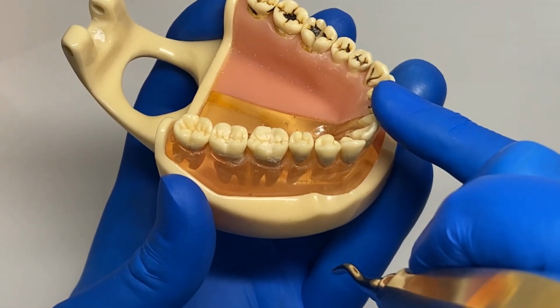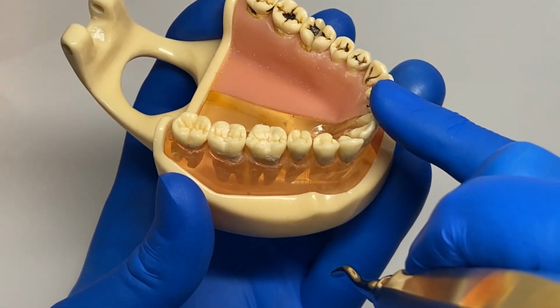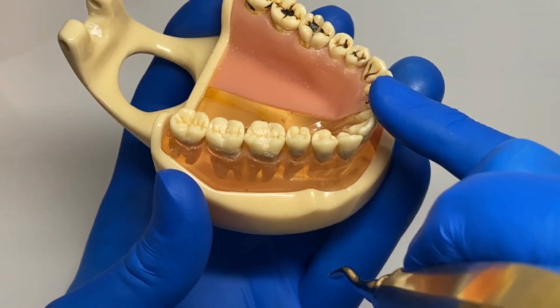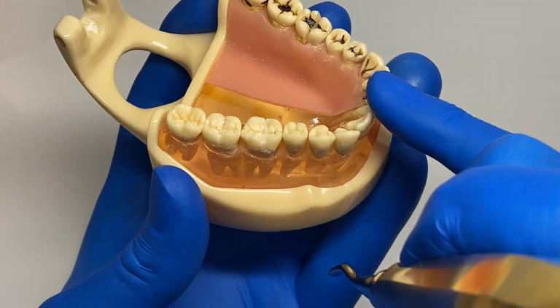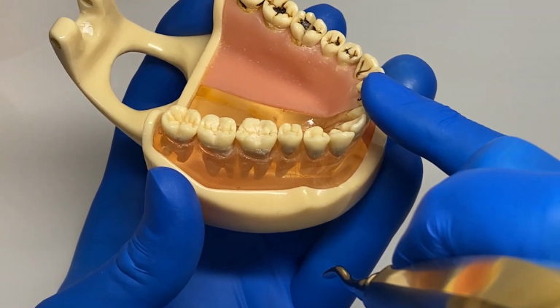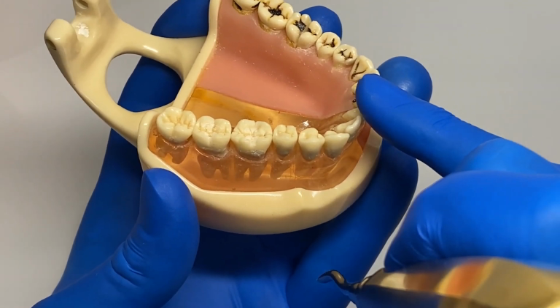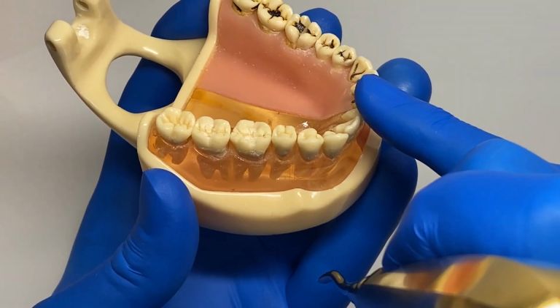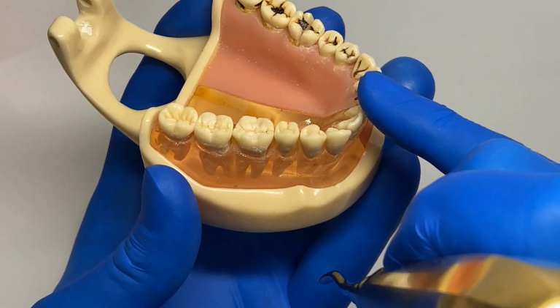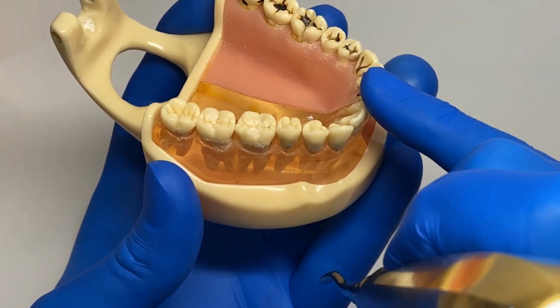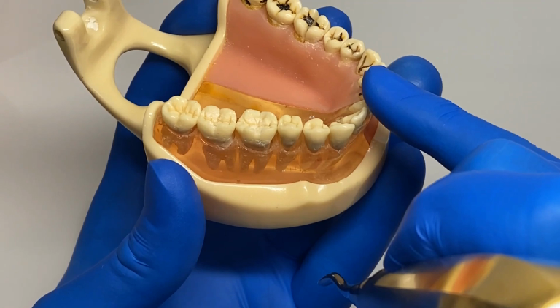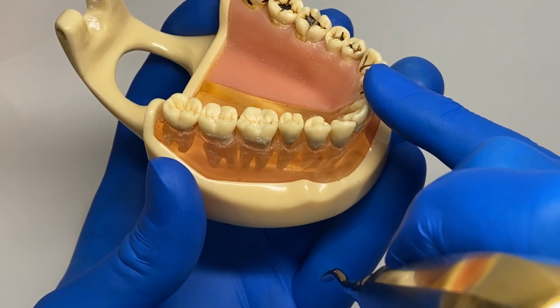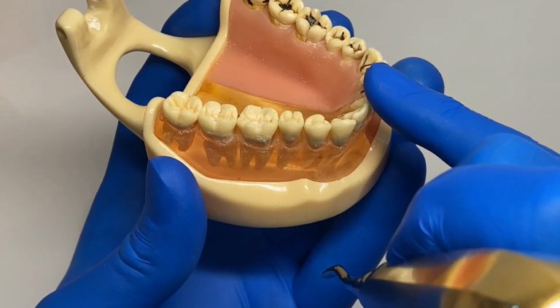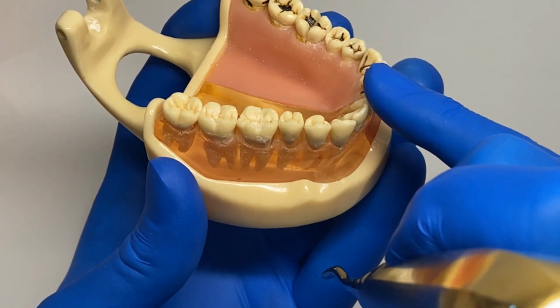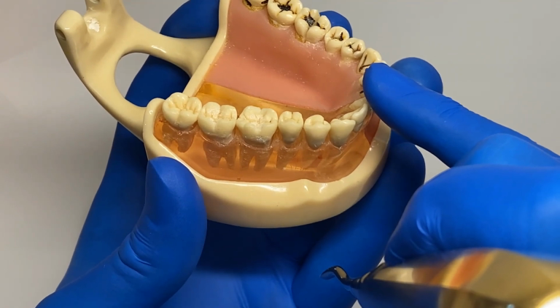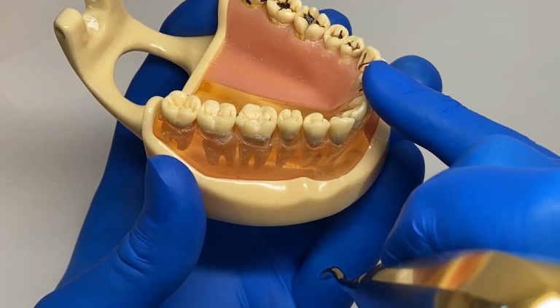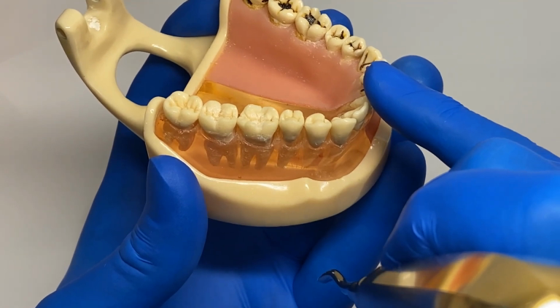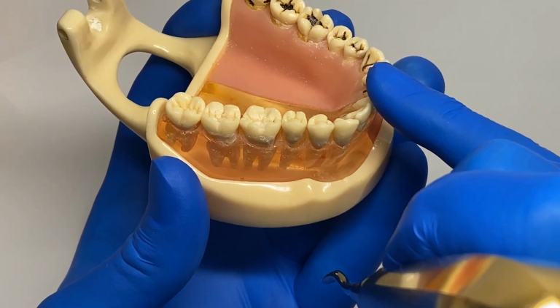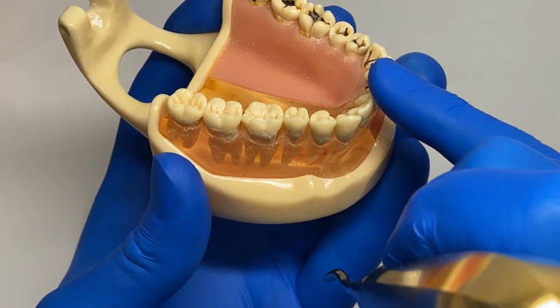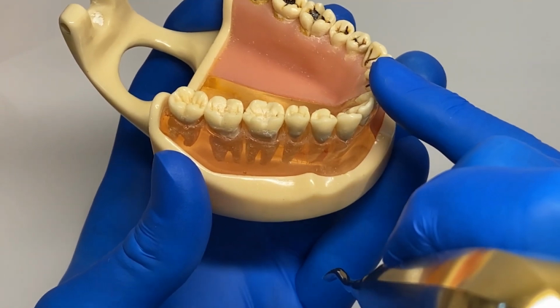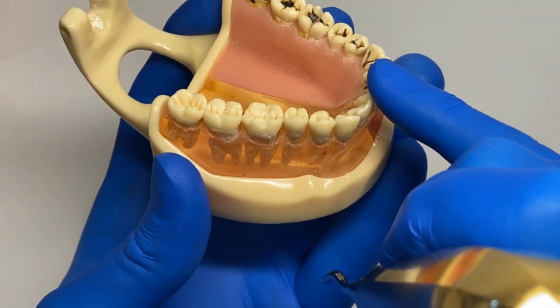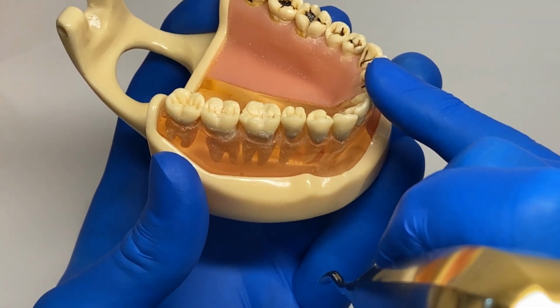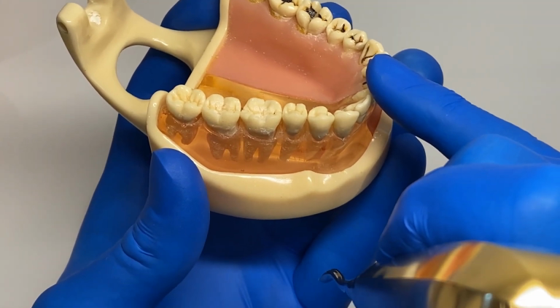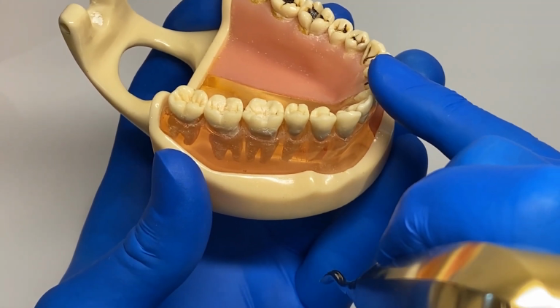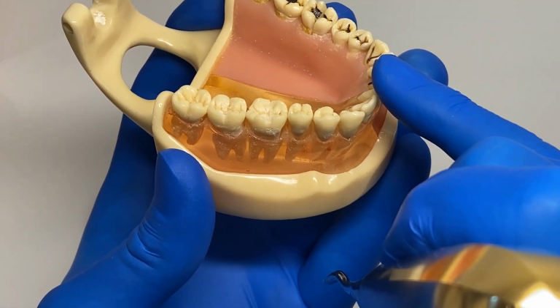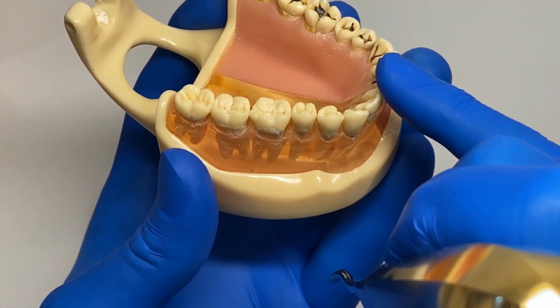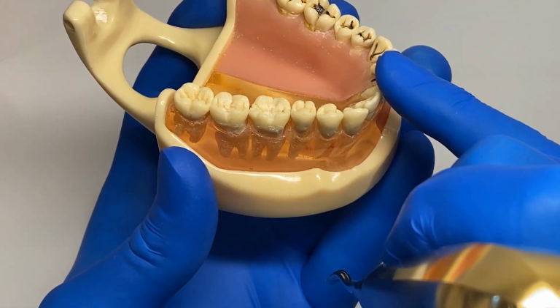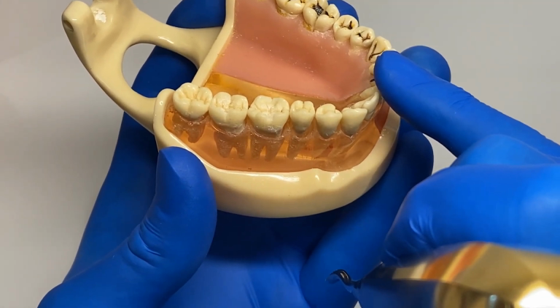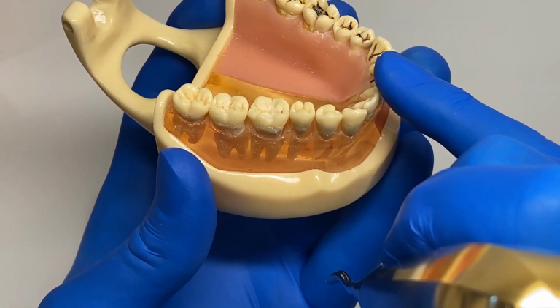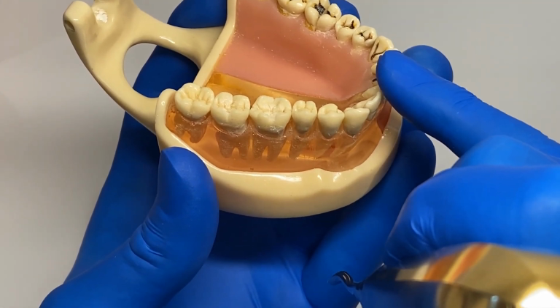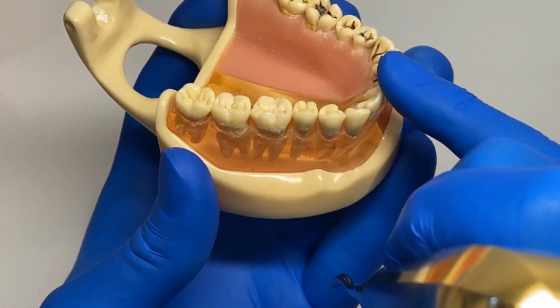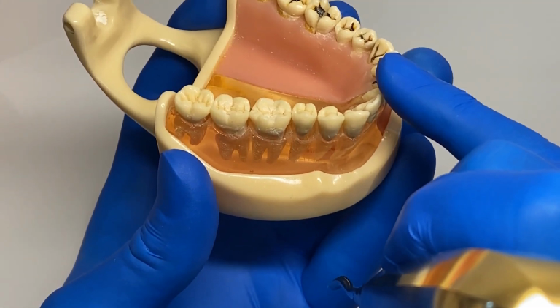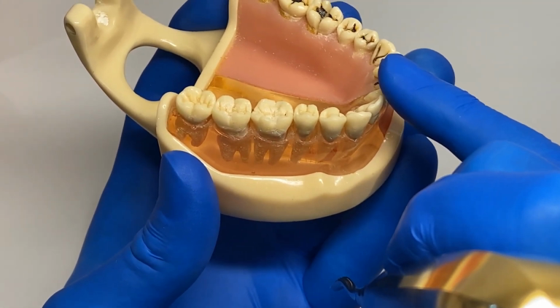As you'll see next, this method does not result in any loss of alveolar bone height.